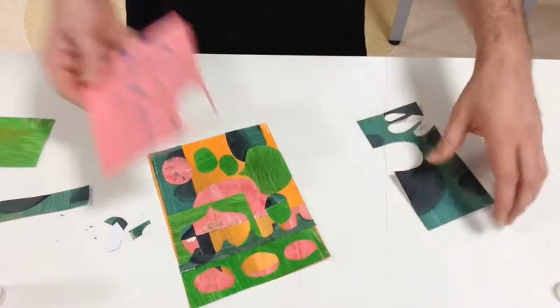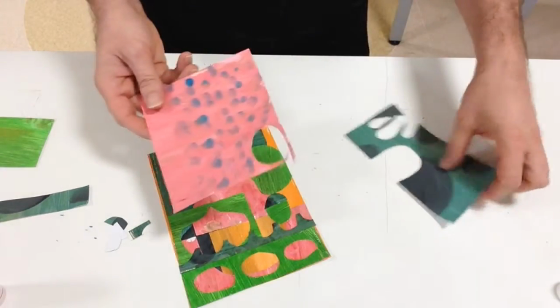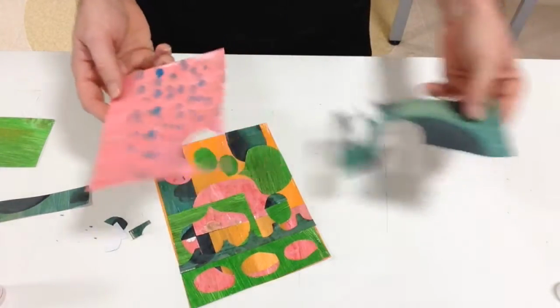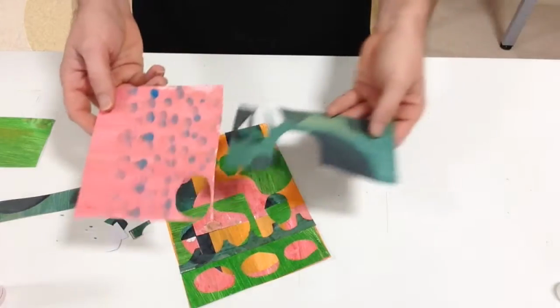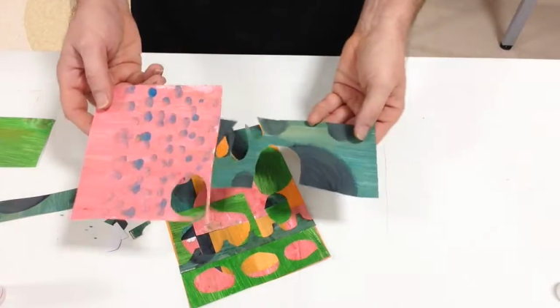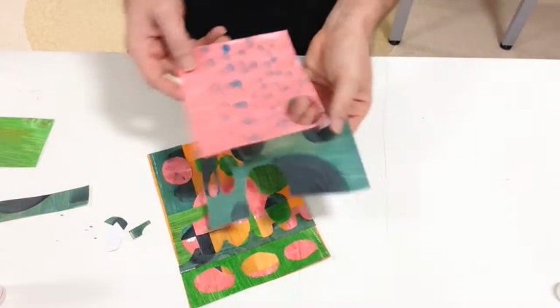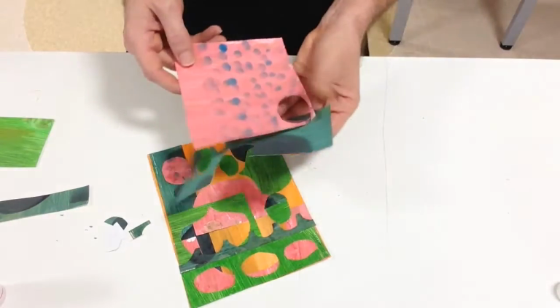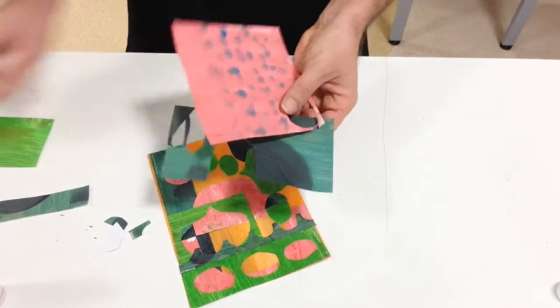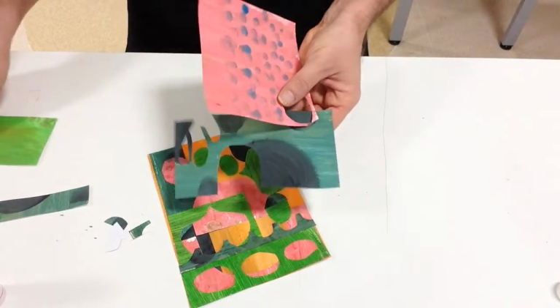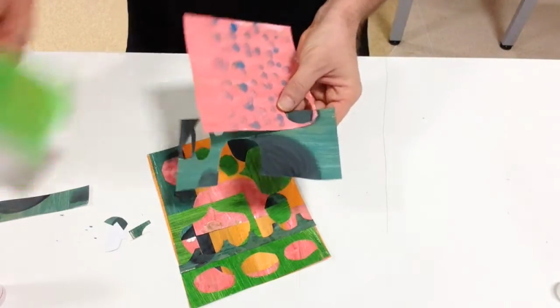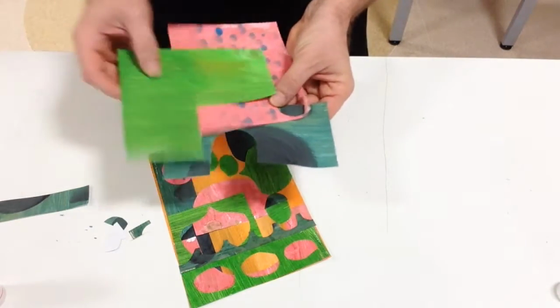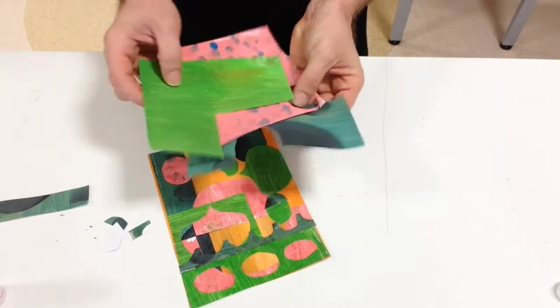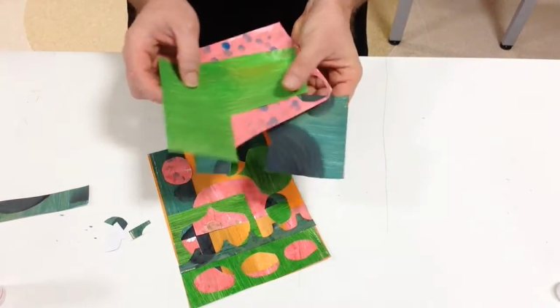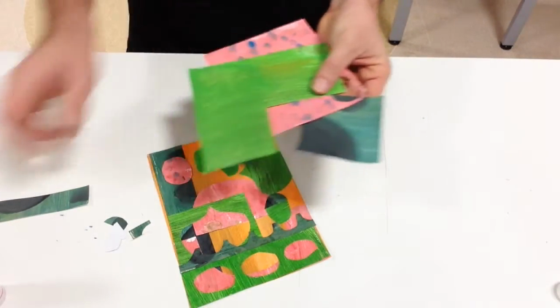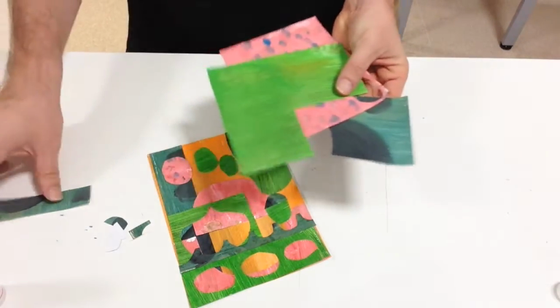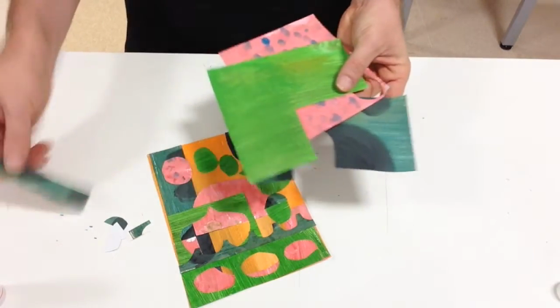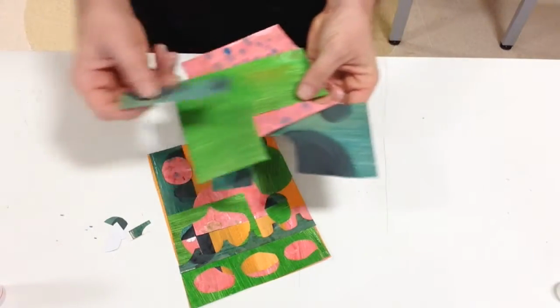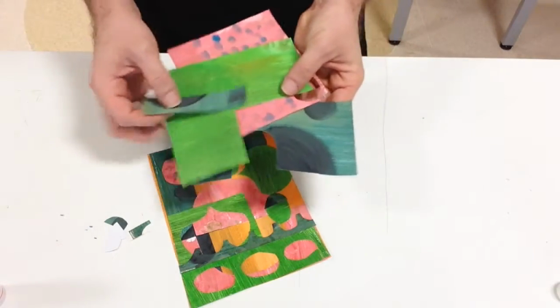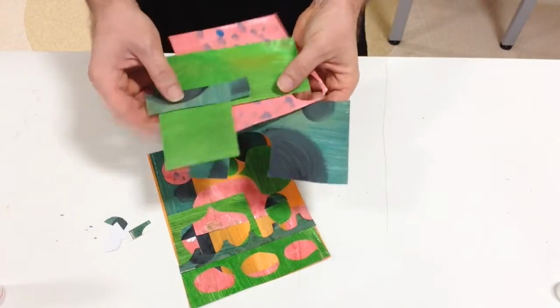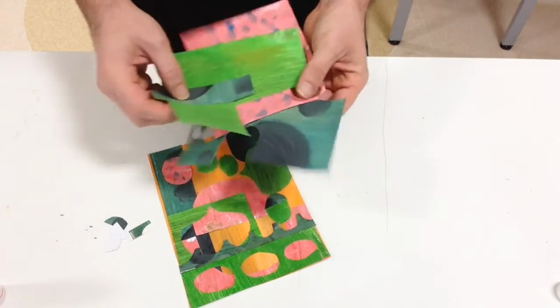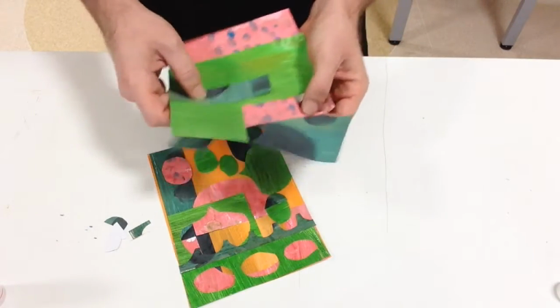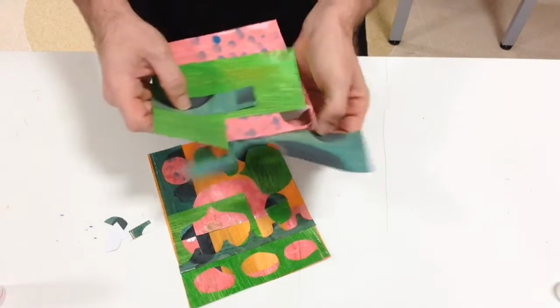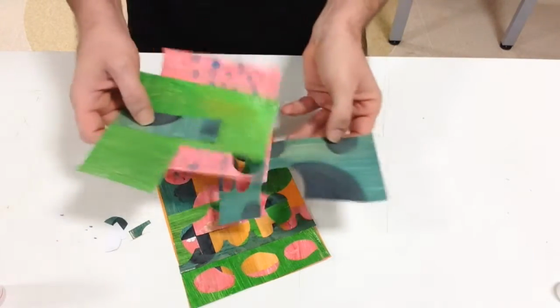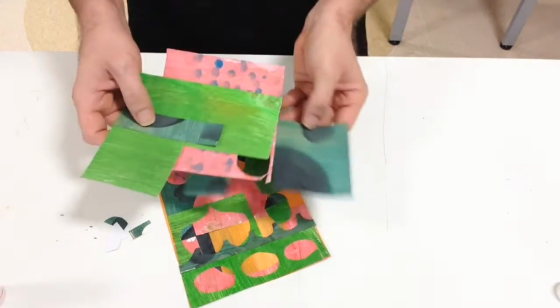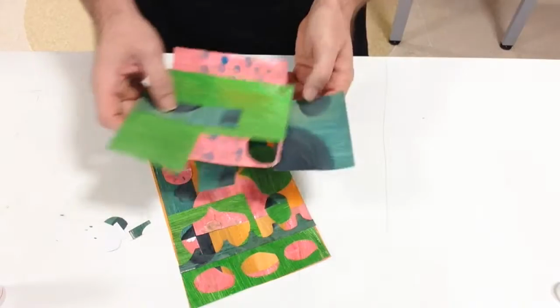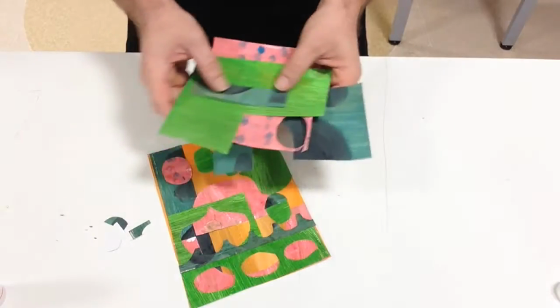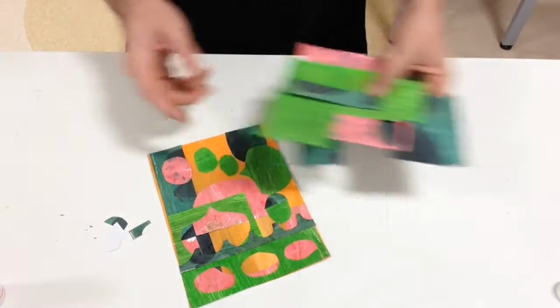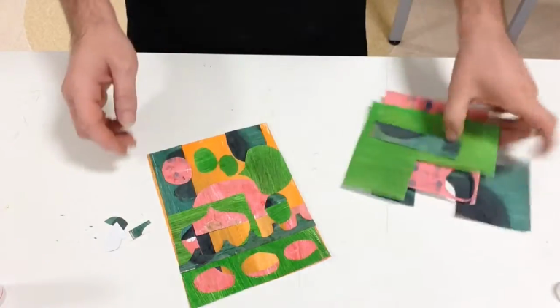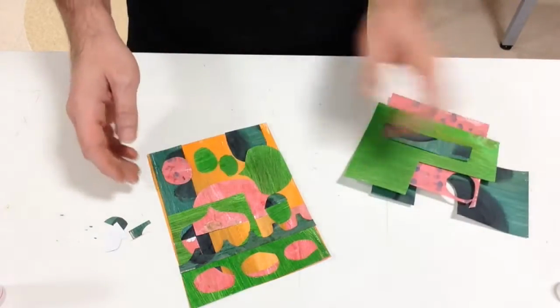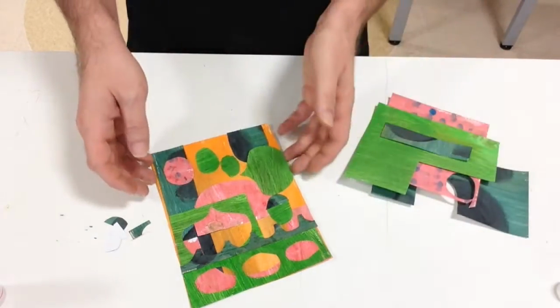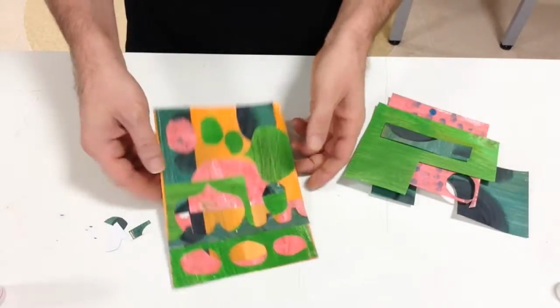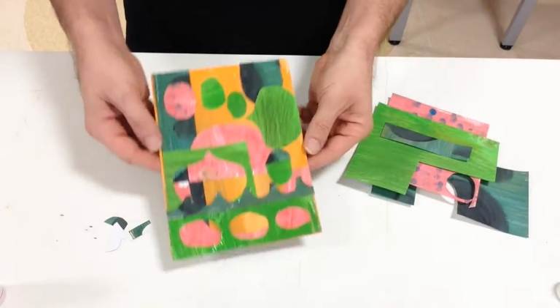You can see I have a lot of paper left over, so if you have time or want to create a second one, or trade these with your friends, that's completely fine.